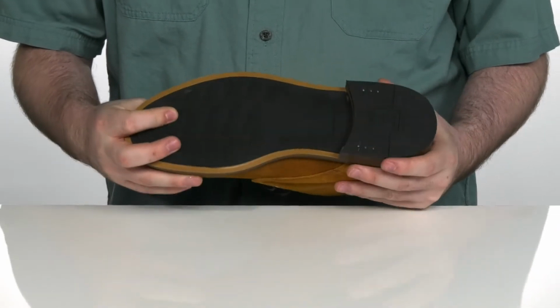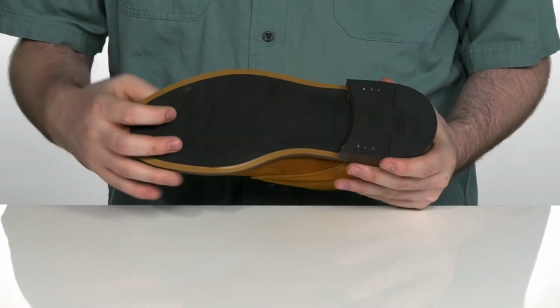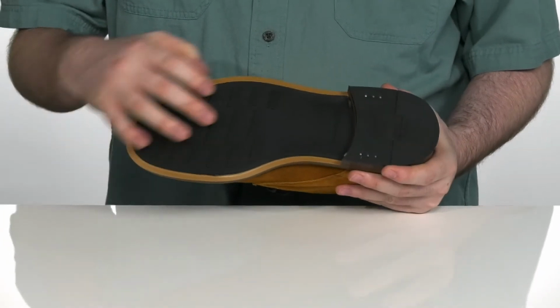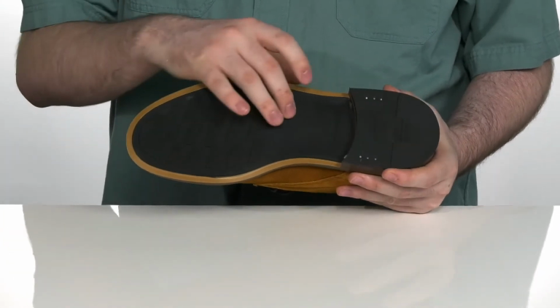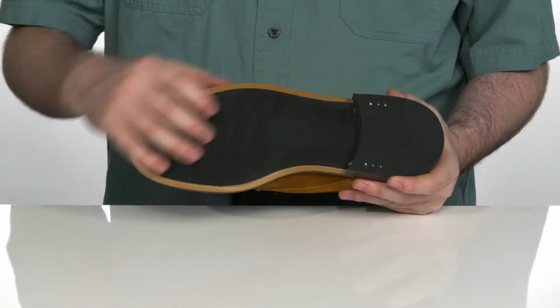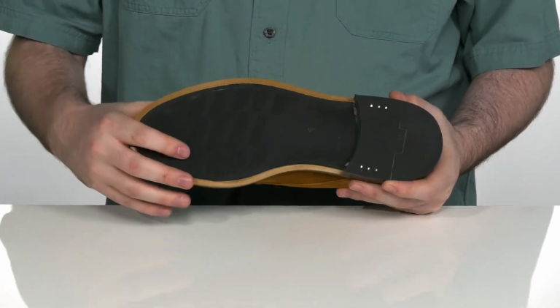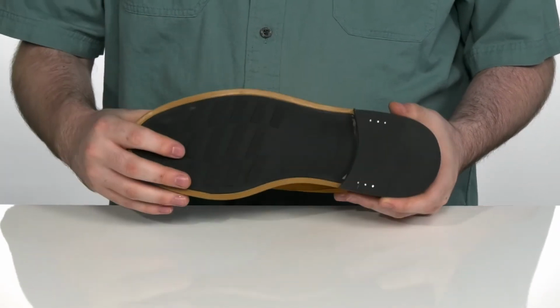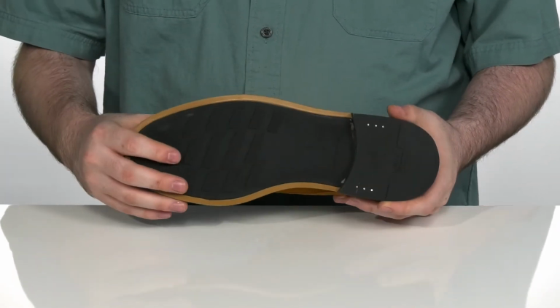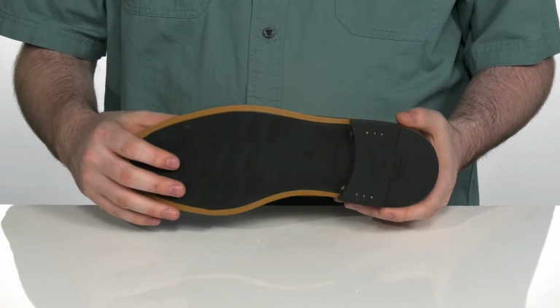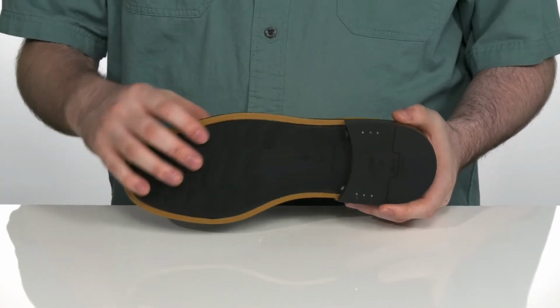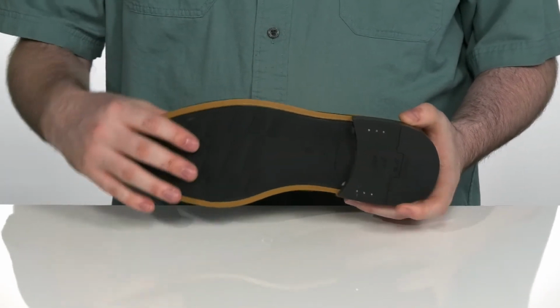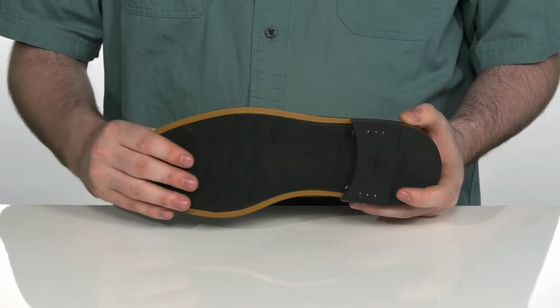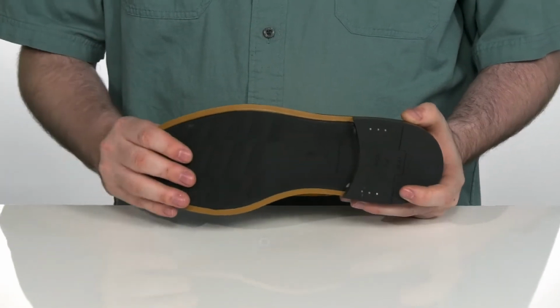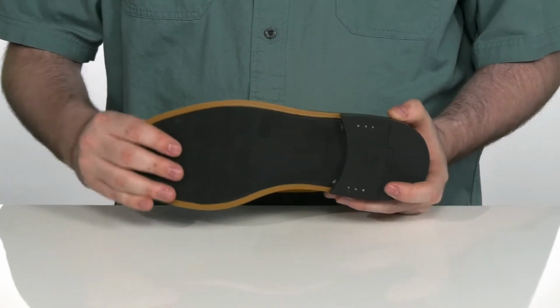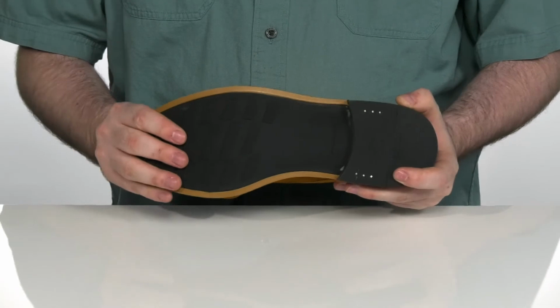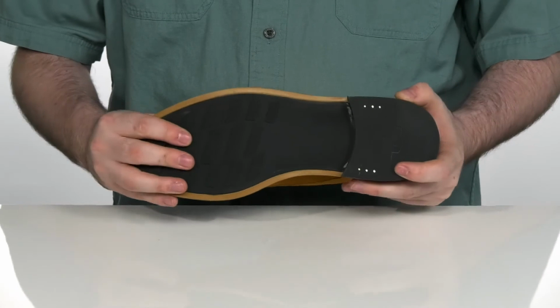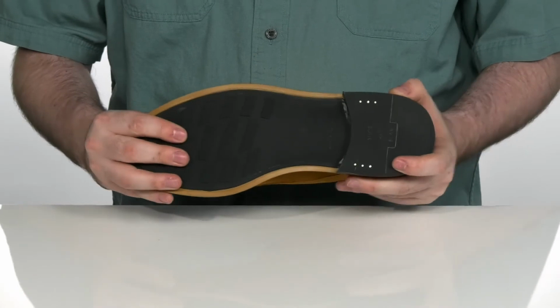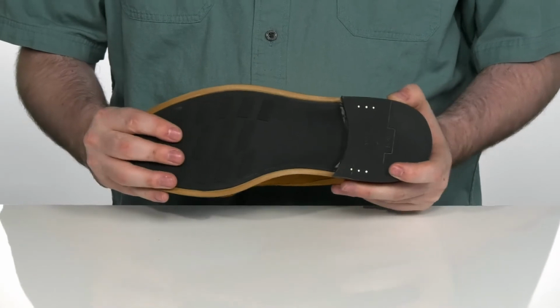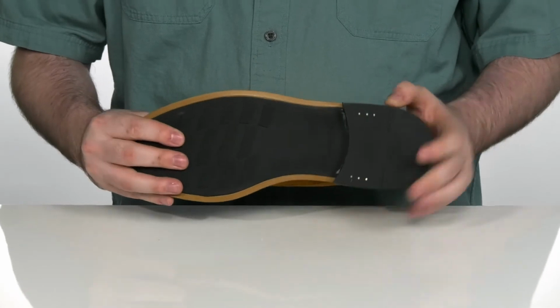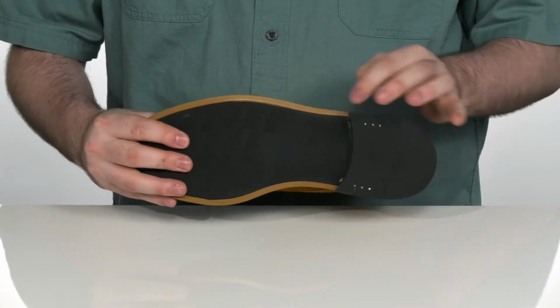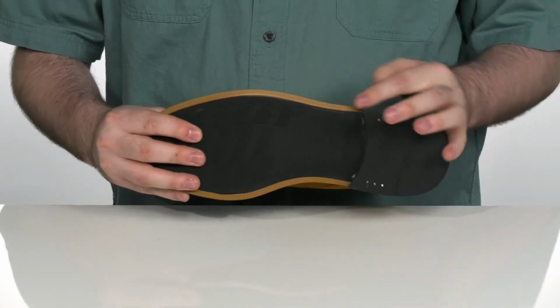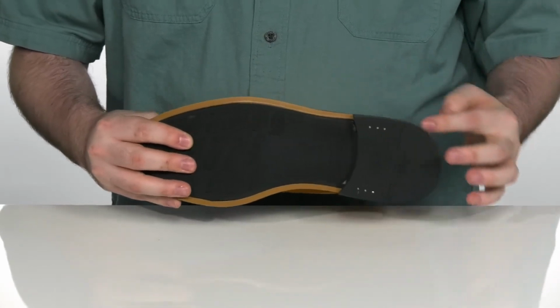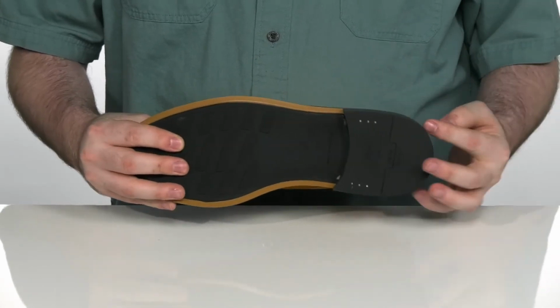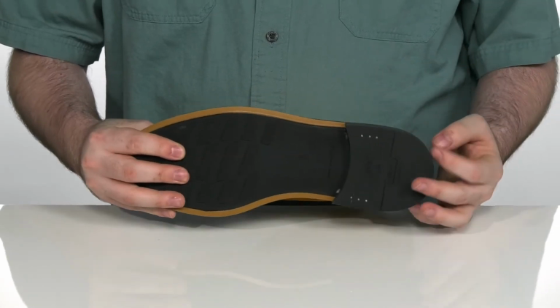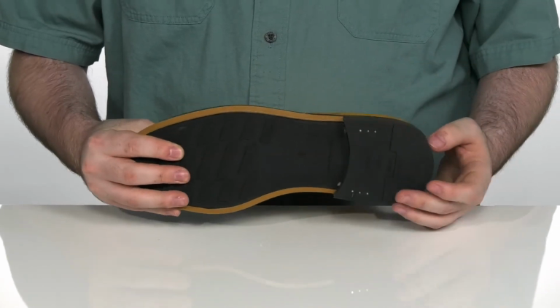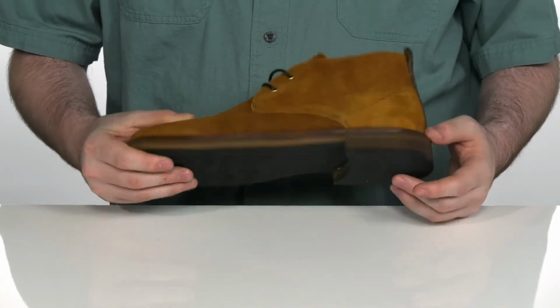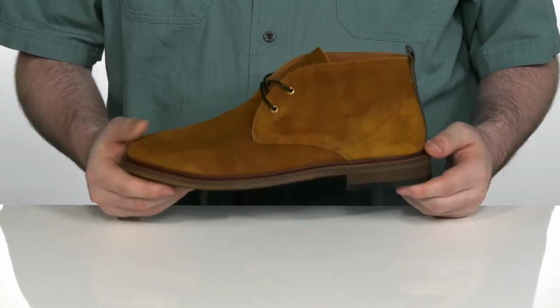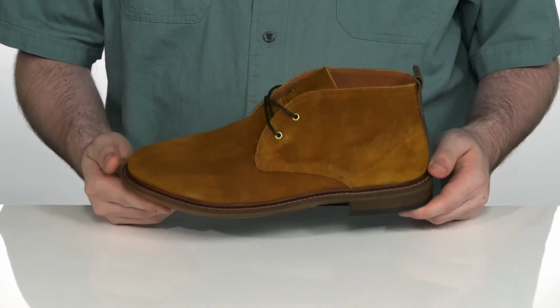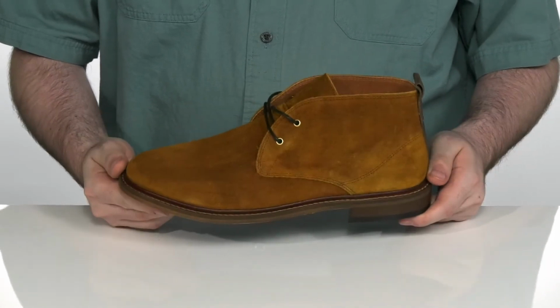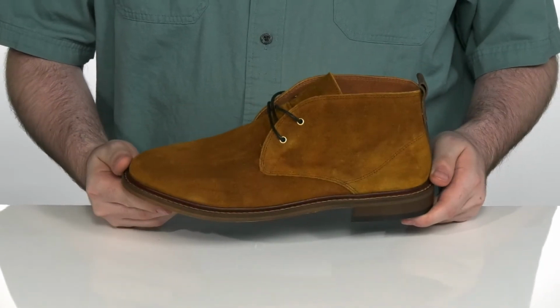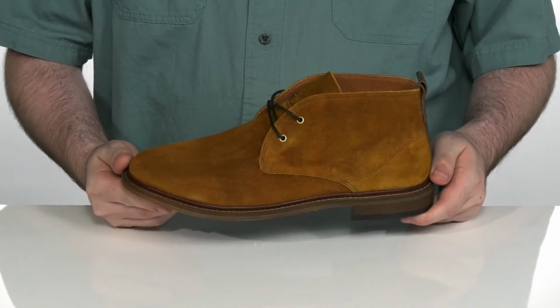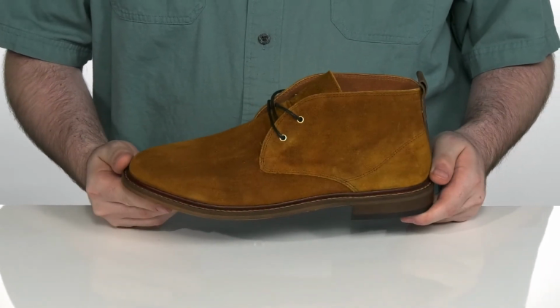It sits on top of a durable rubber outsole that has a little bit of flex in that forefoot, with a stacked heel design in the back to give you better height.